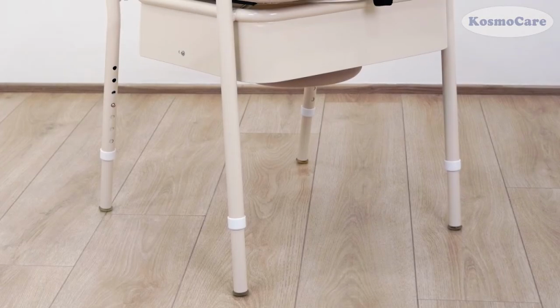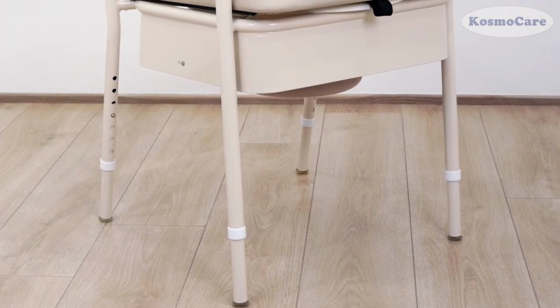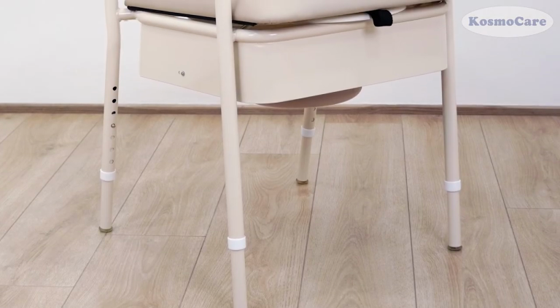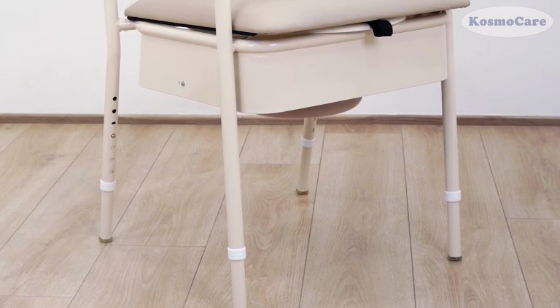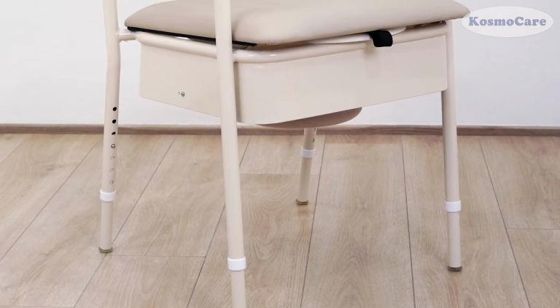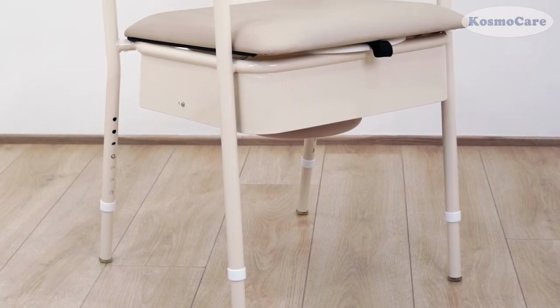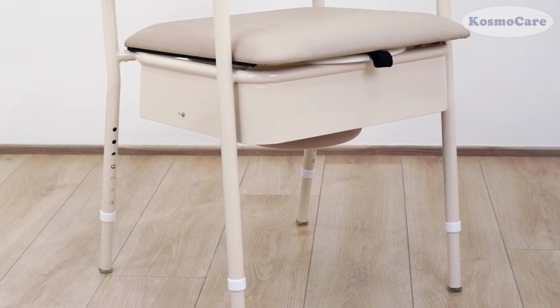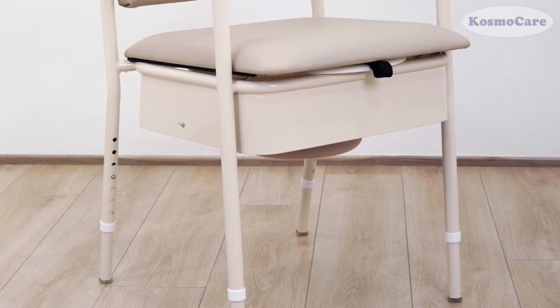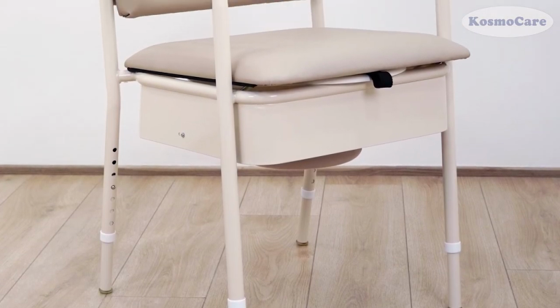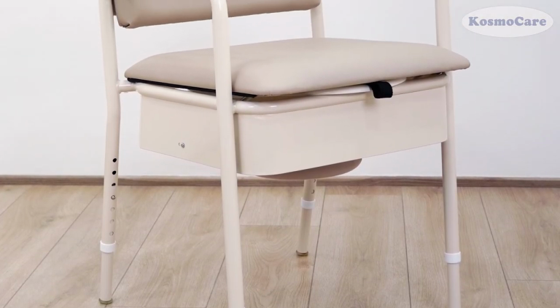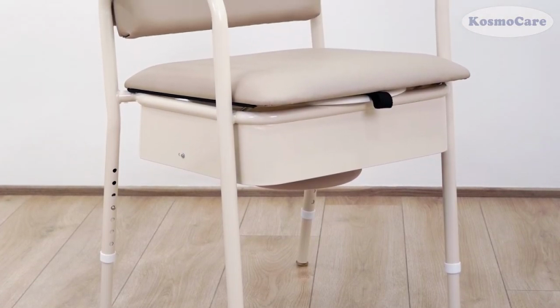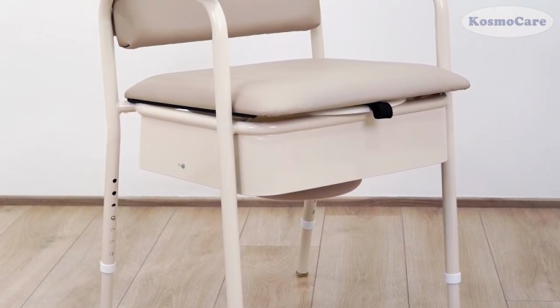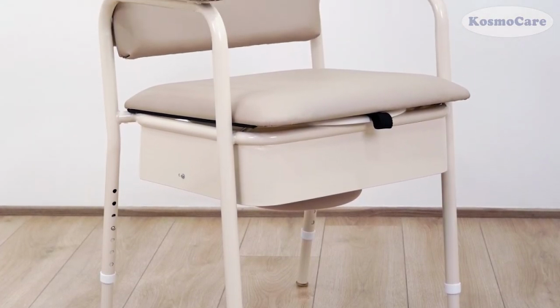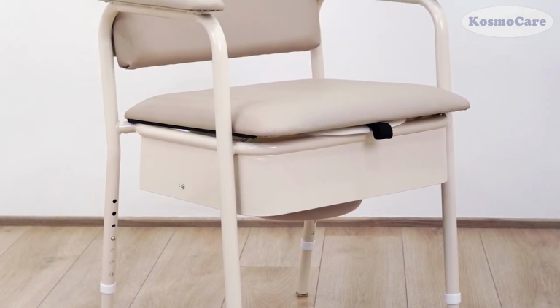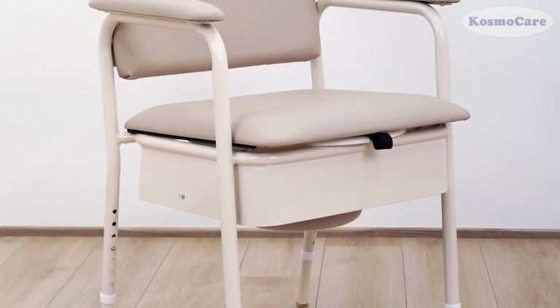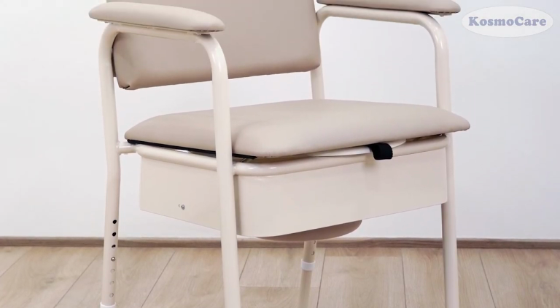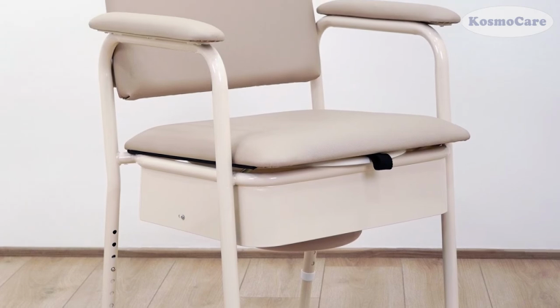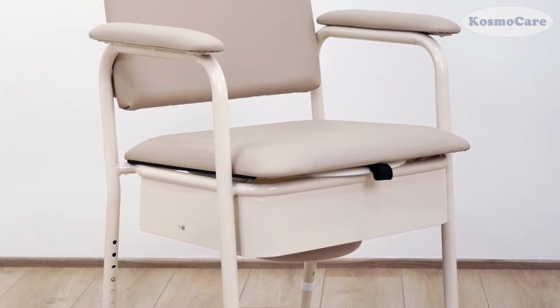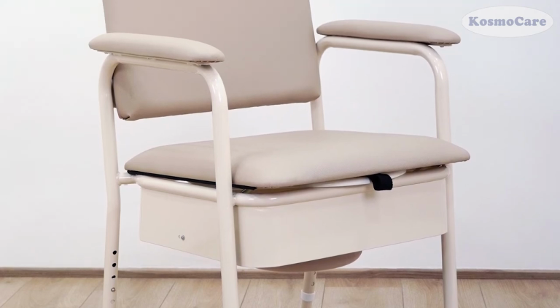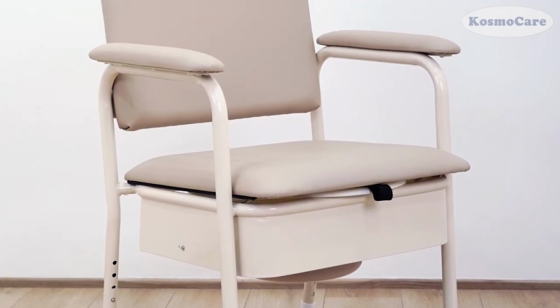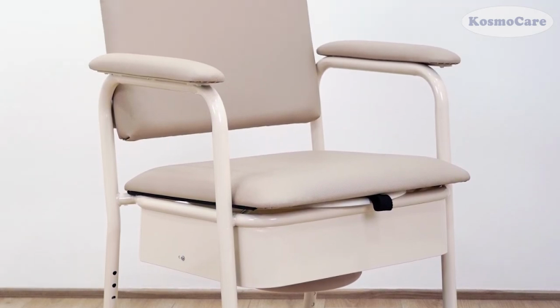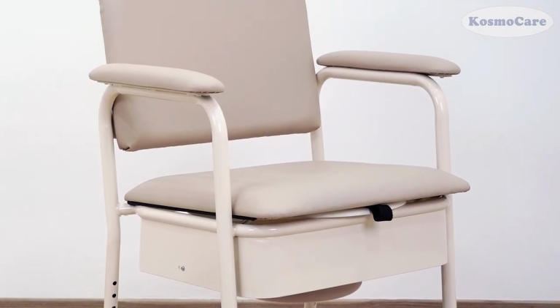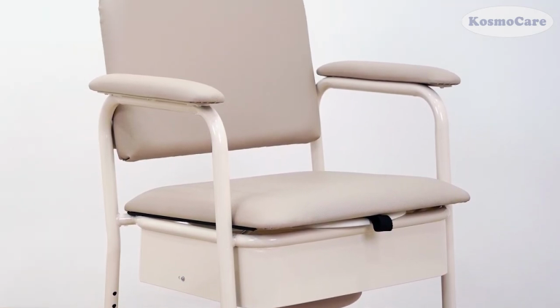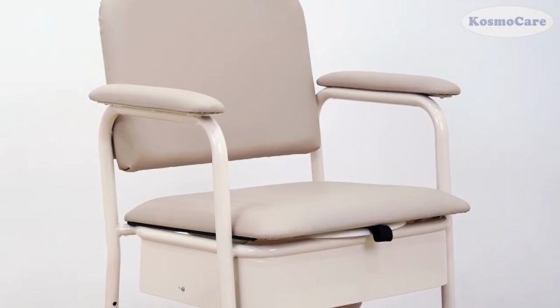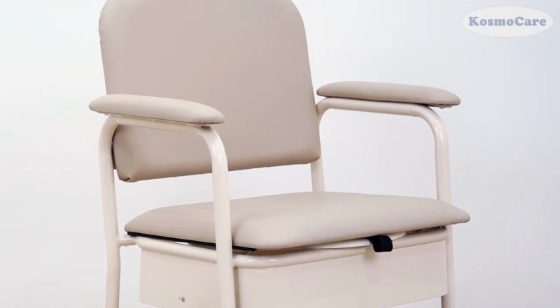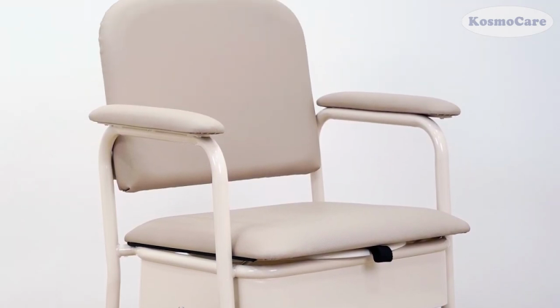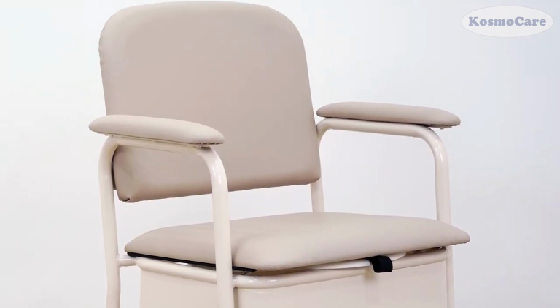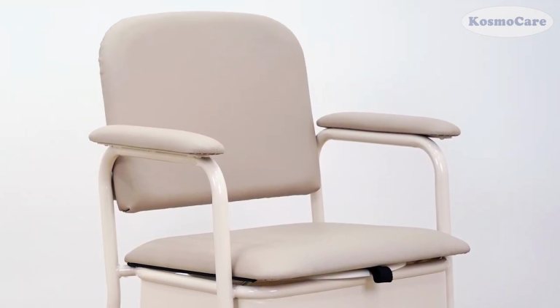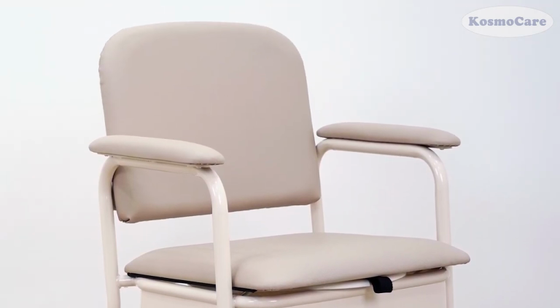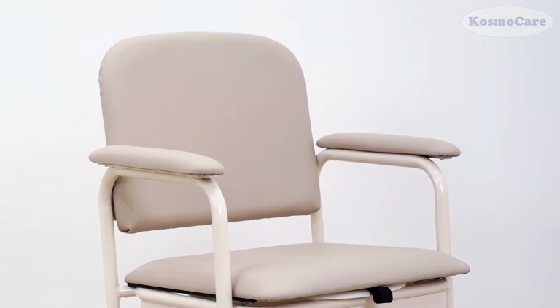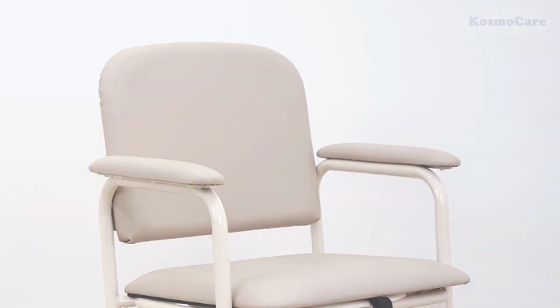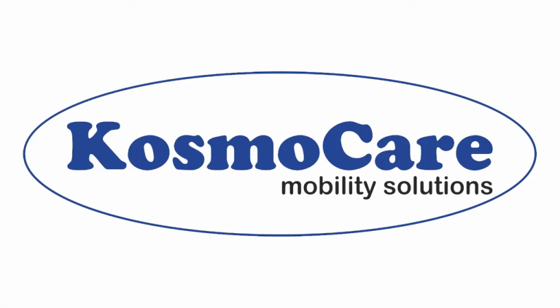Give your loved ones the convenience and freedom they deserve, with the Elegant Bedside Commode Chair from CosmoCare.